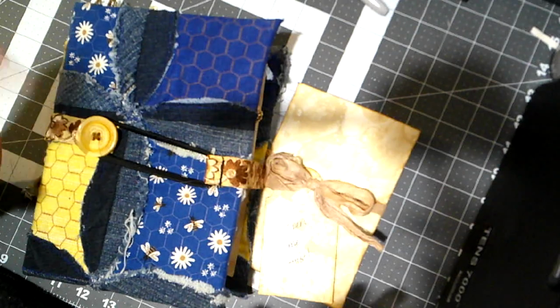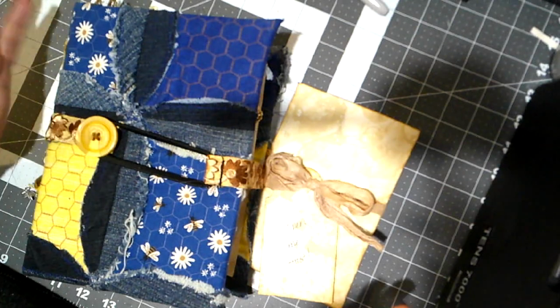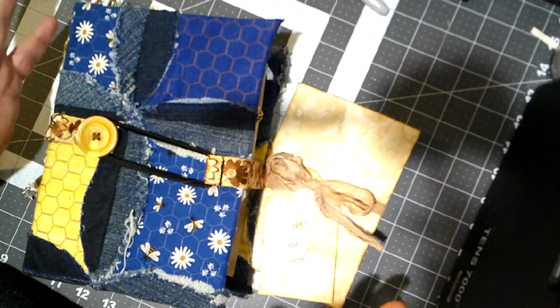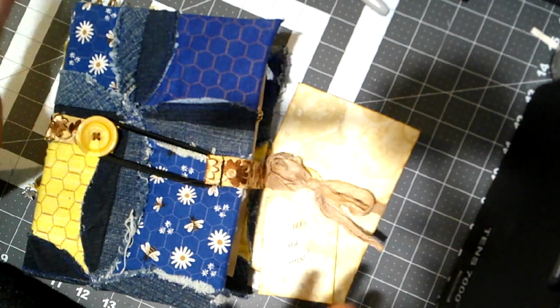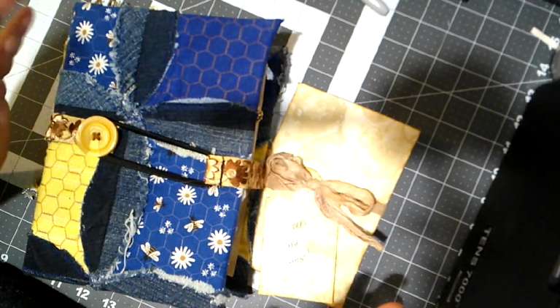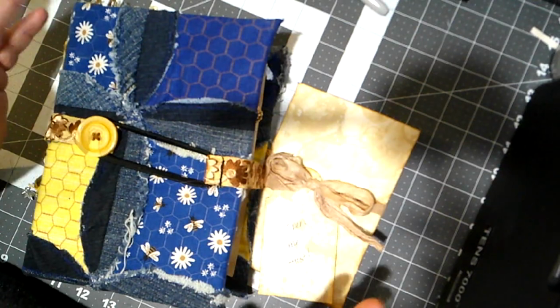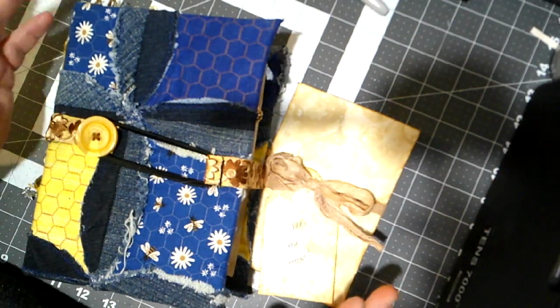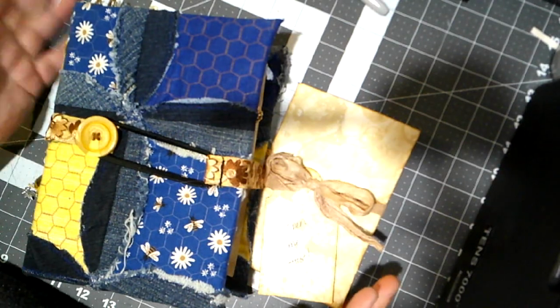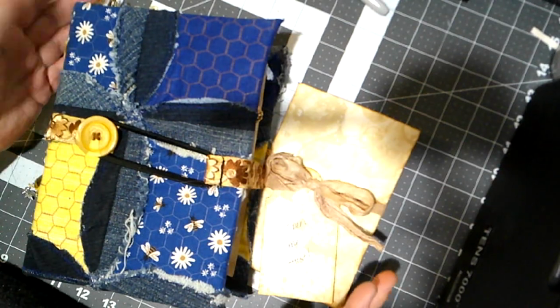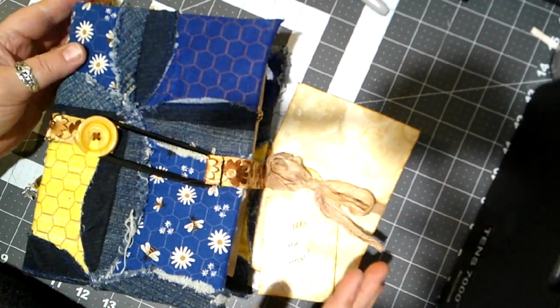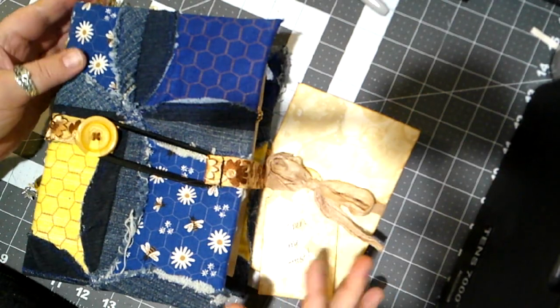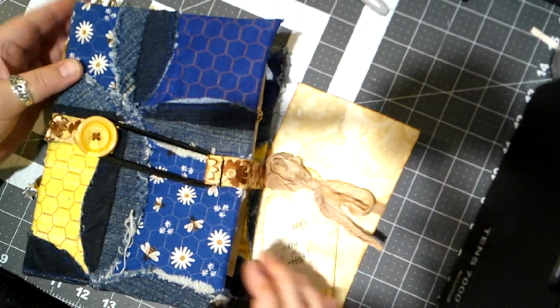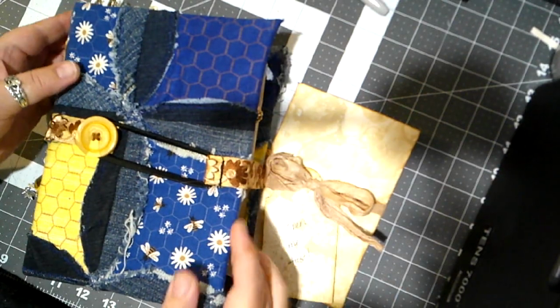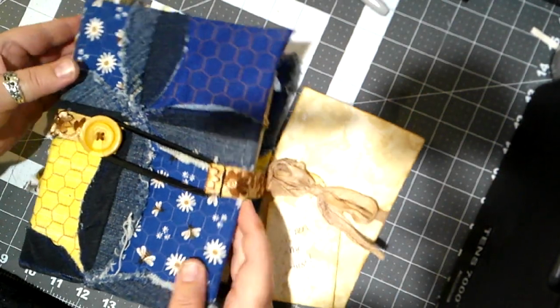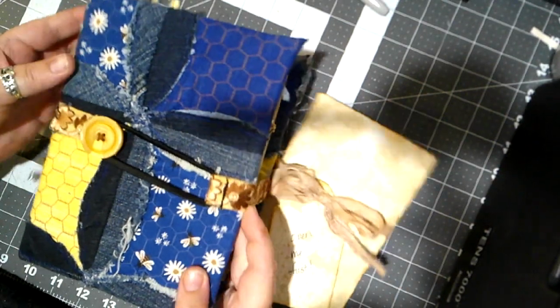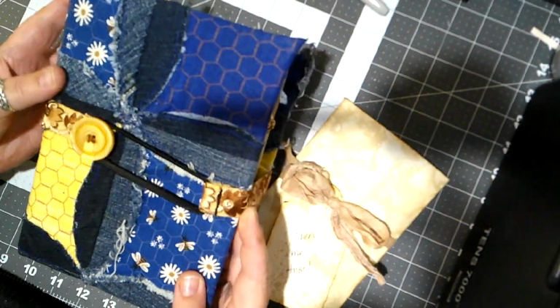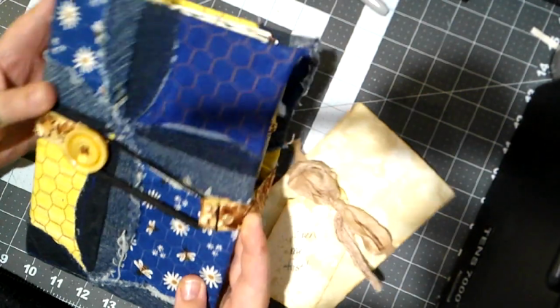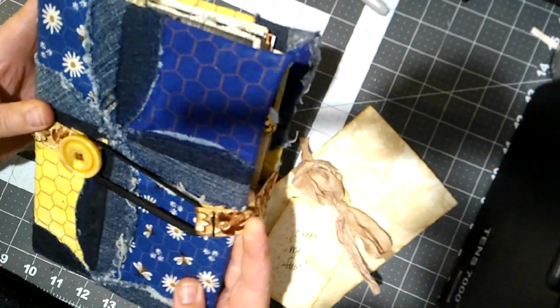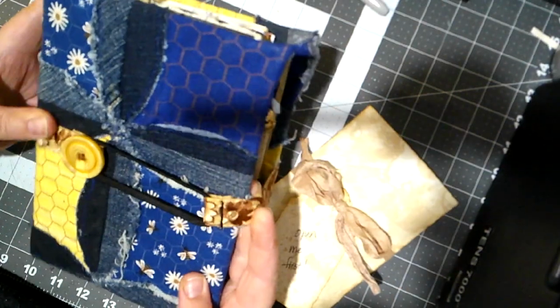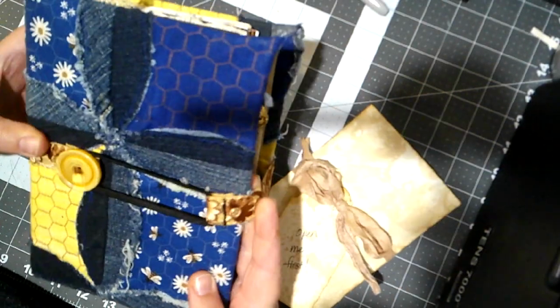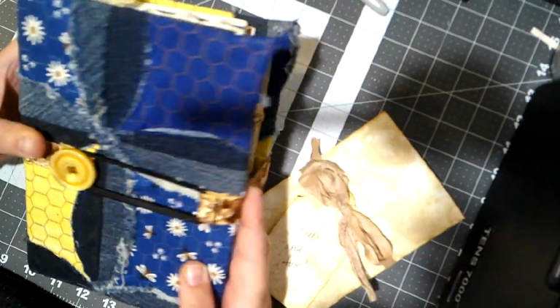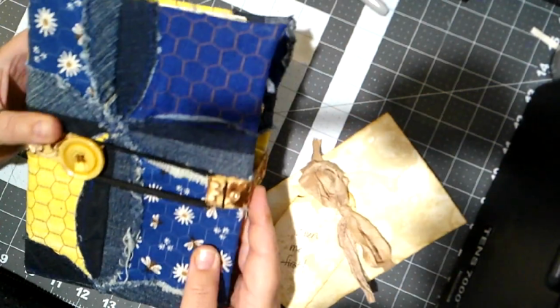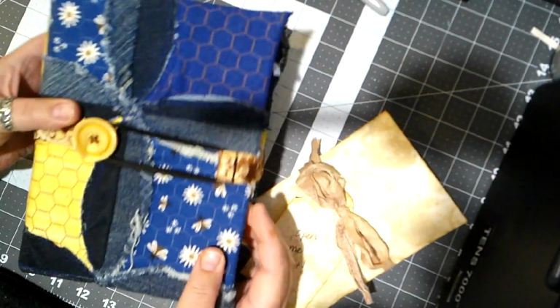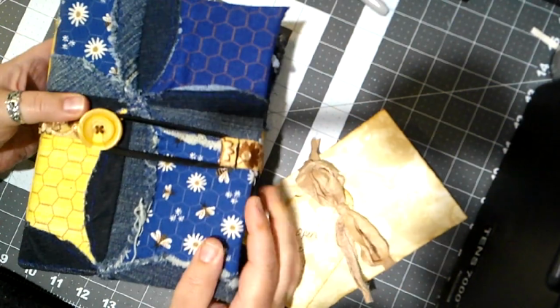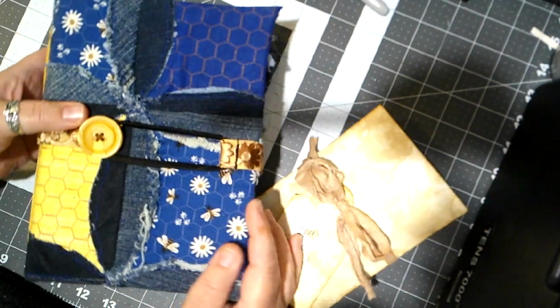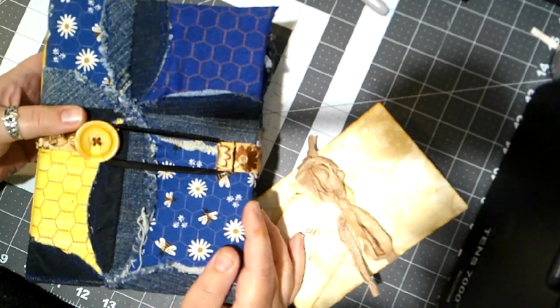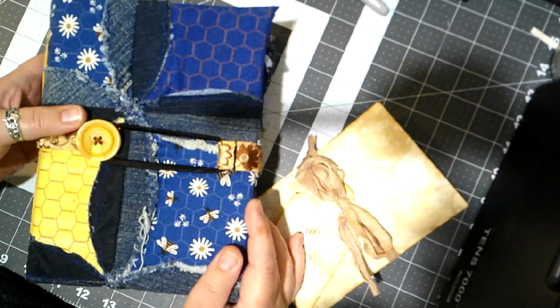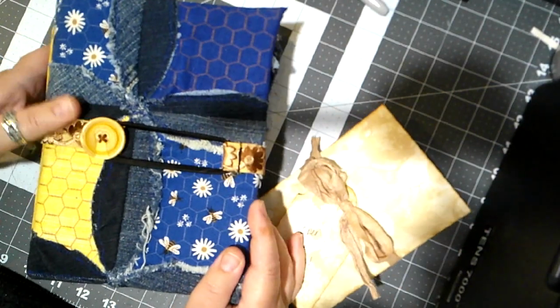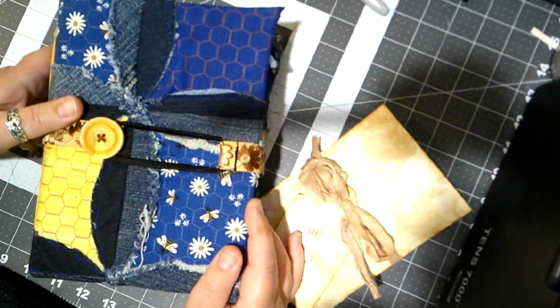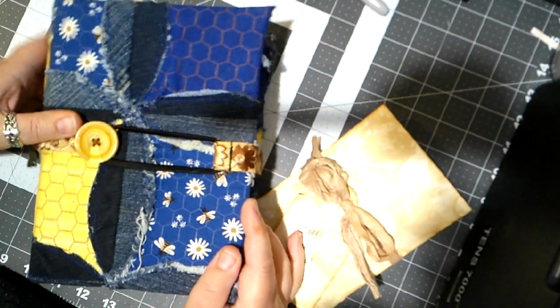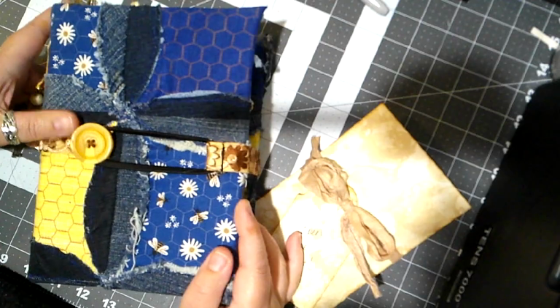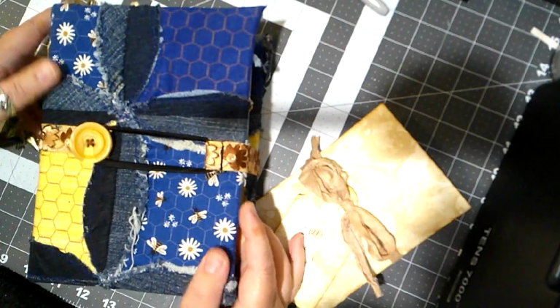Hello, it's Bobbie, a.k.a. Paytonator, and I have a junk journal swap to share with you.